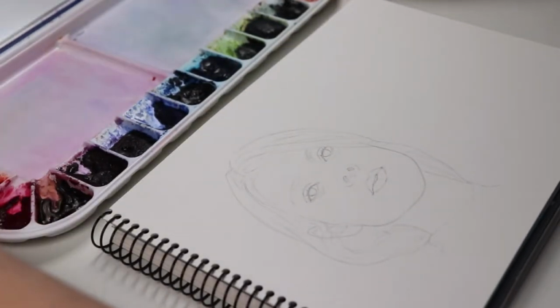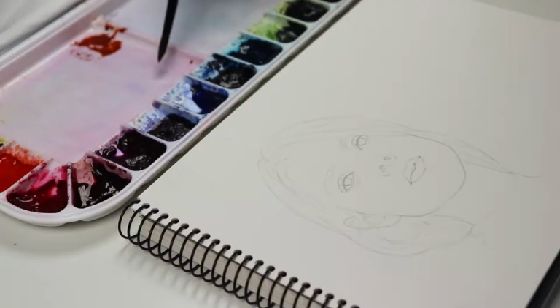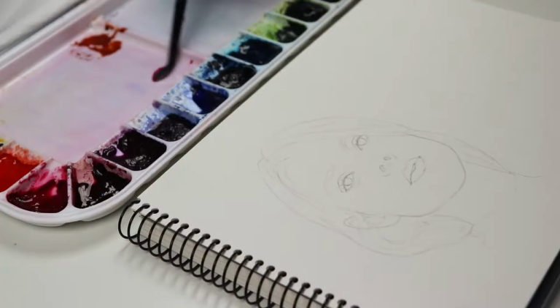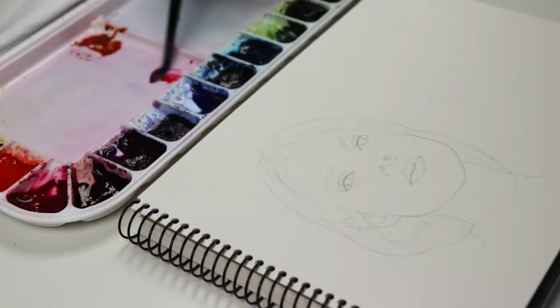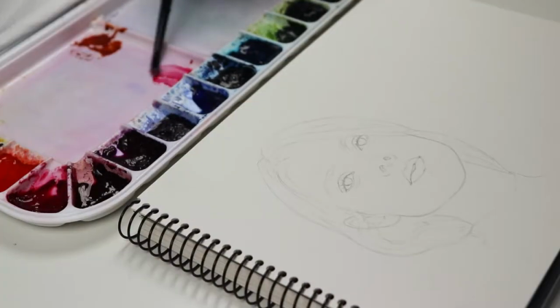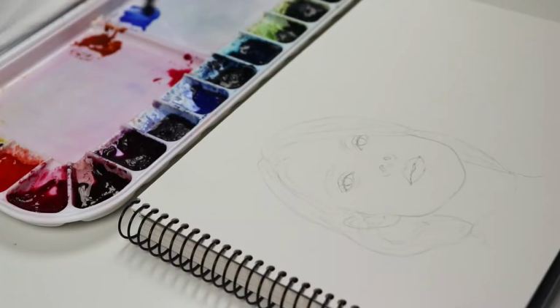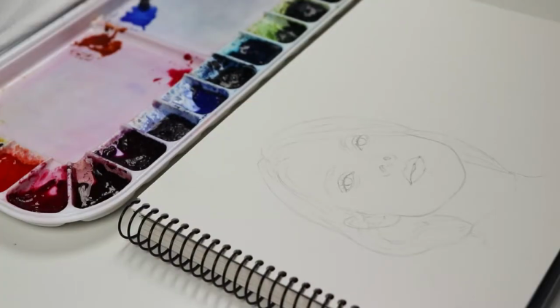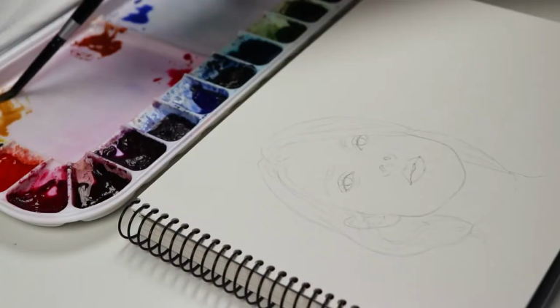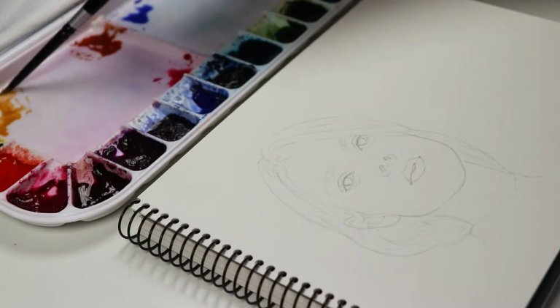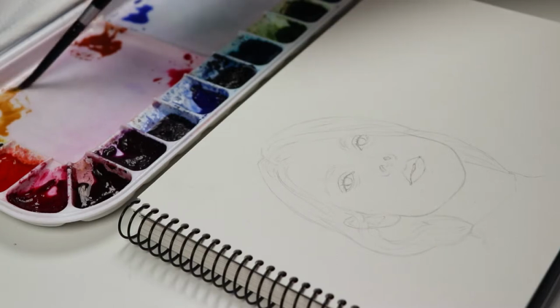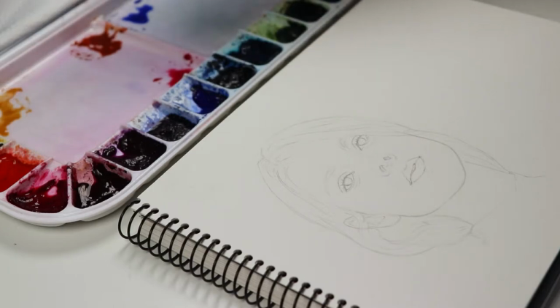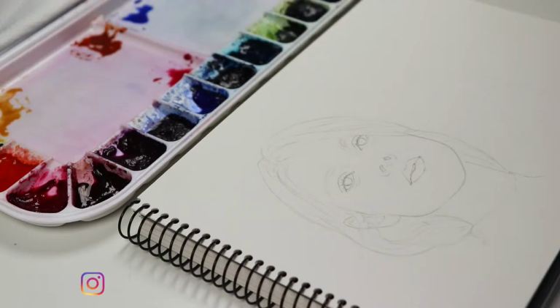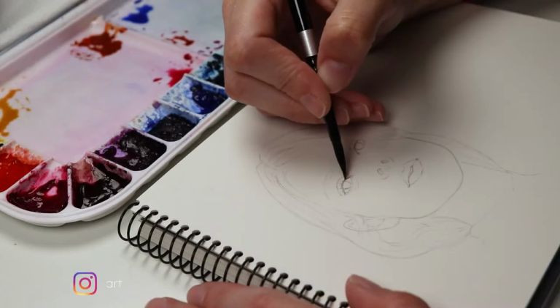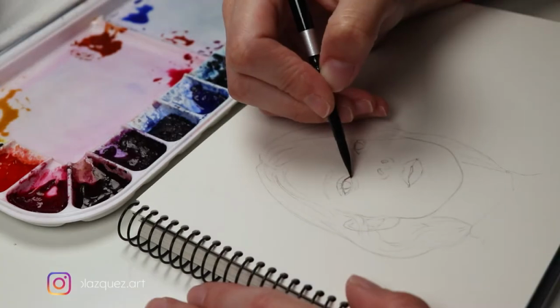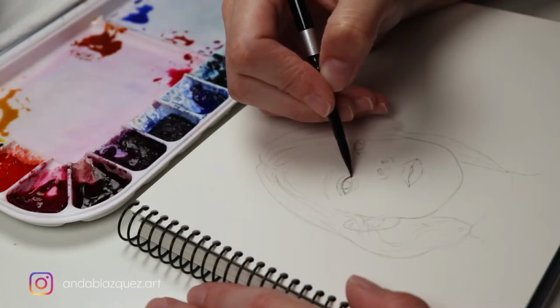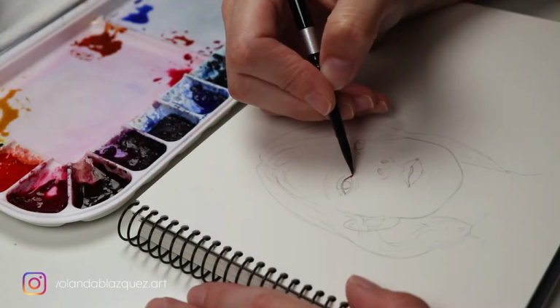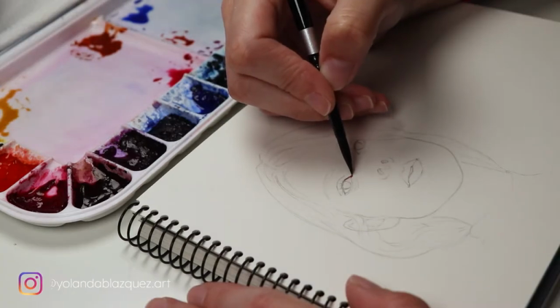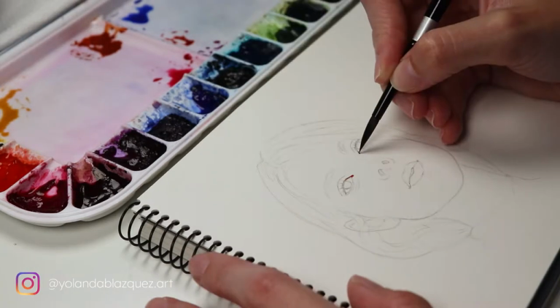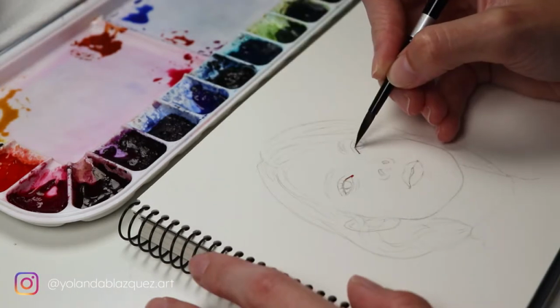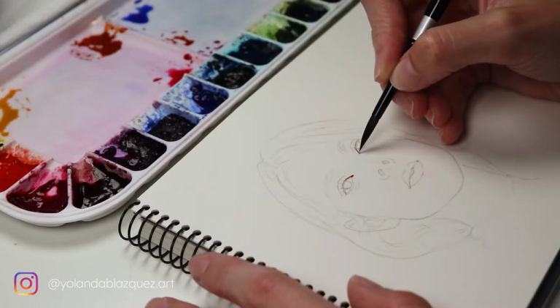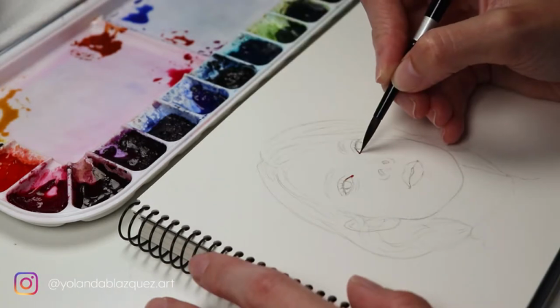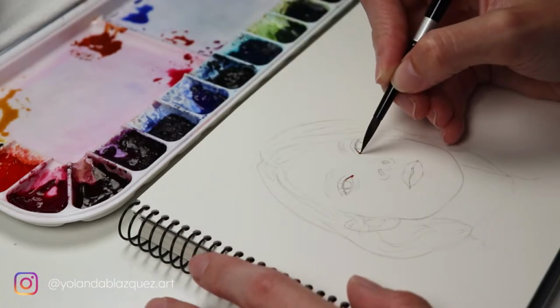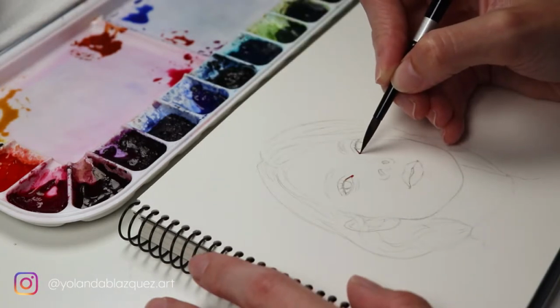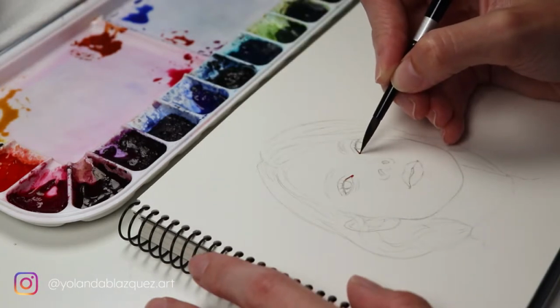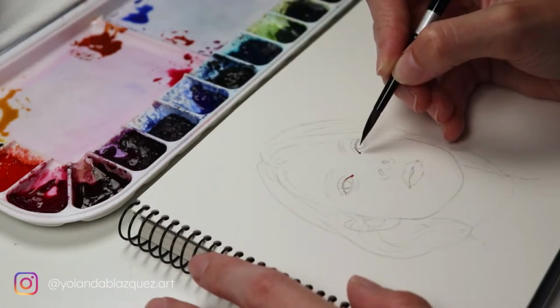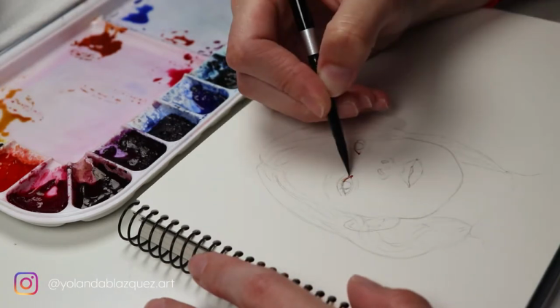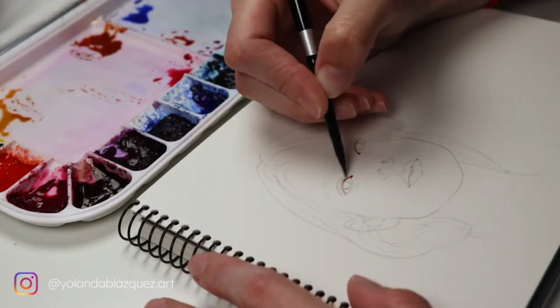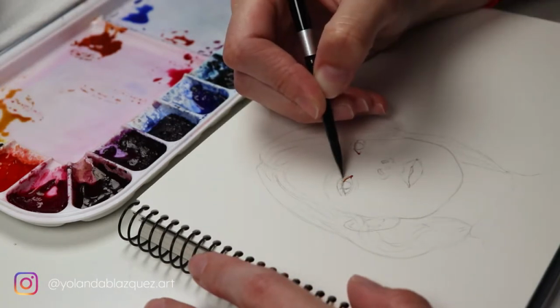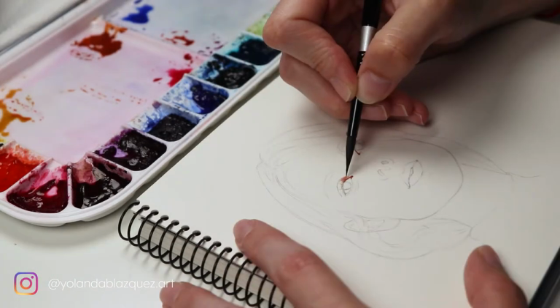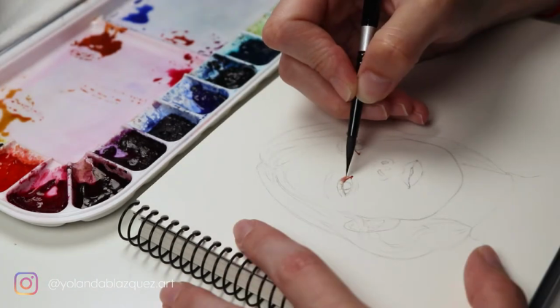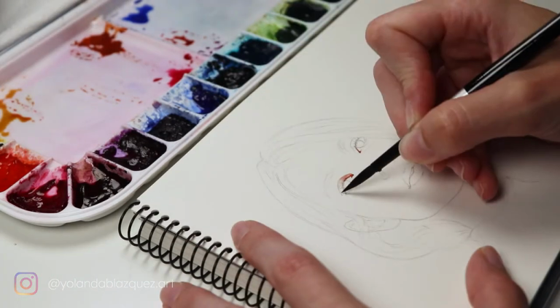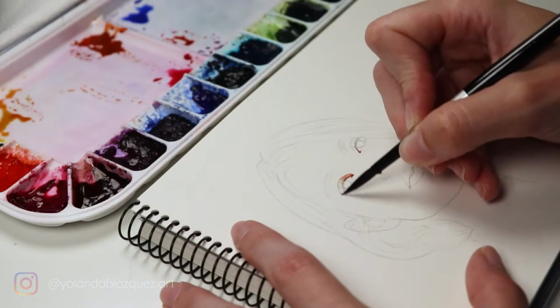Hi everyone, welcome to my channel. Today's video is going to be a watercolor and color pencils portrait study.